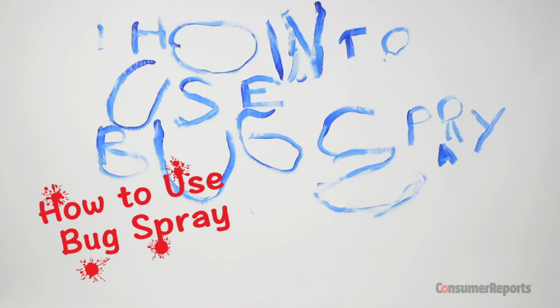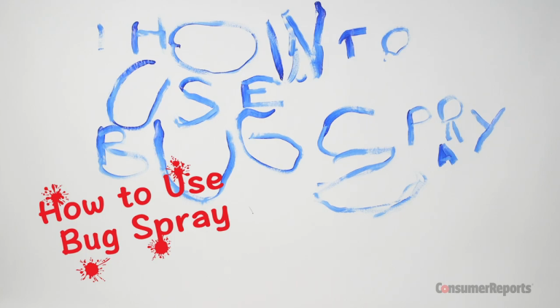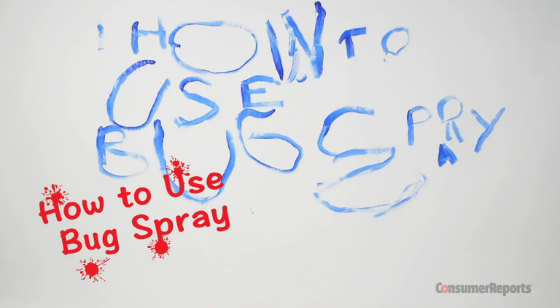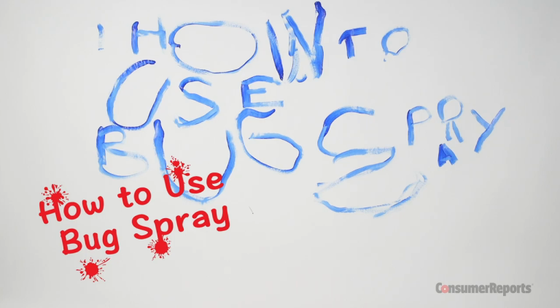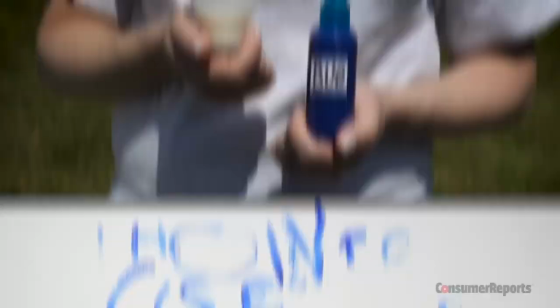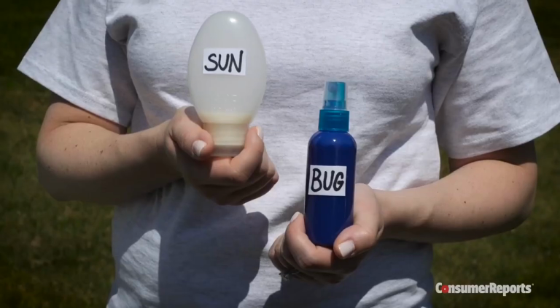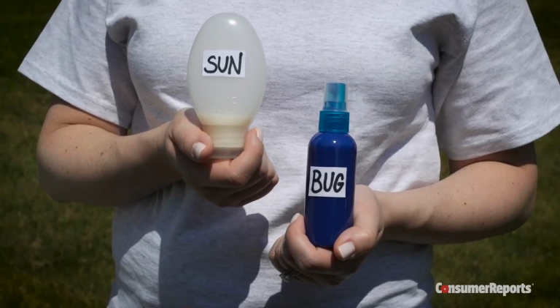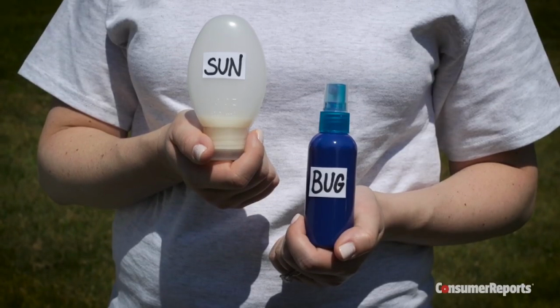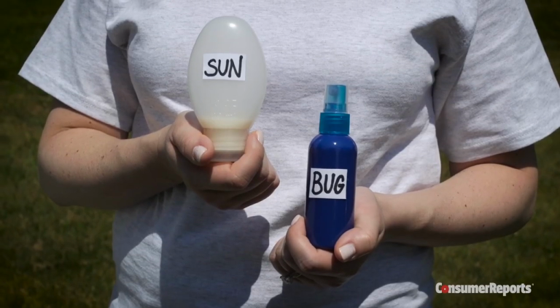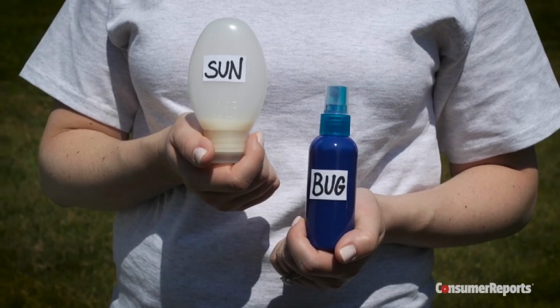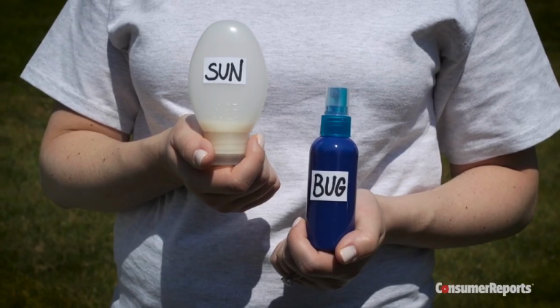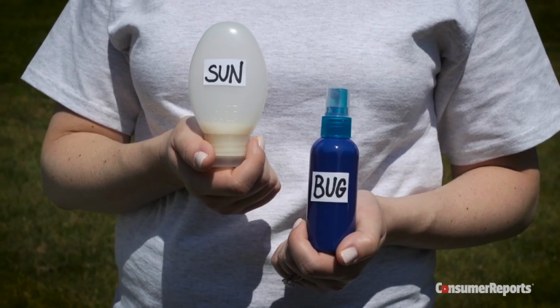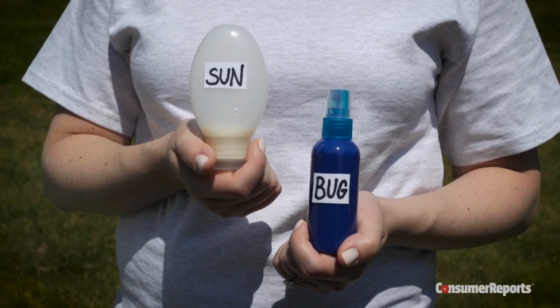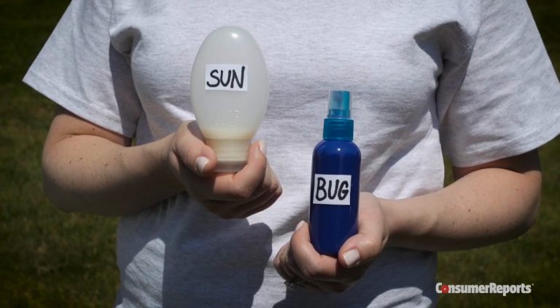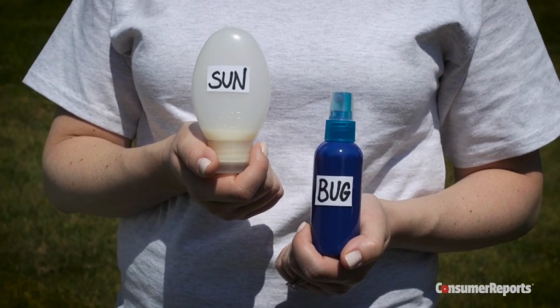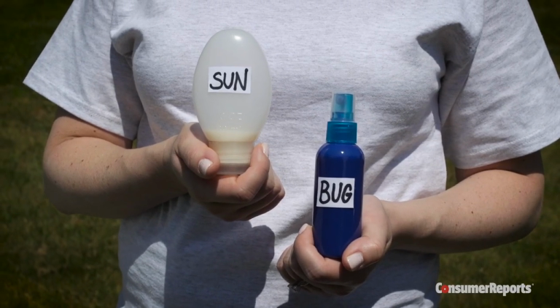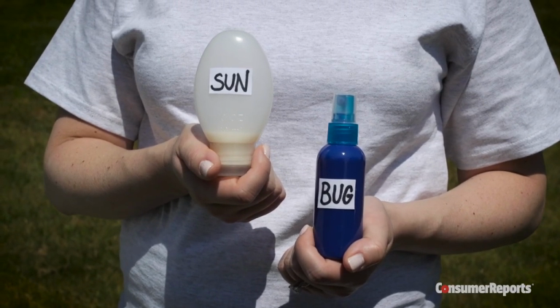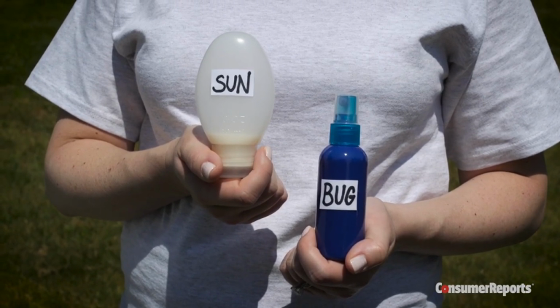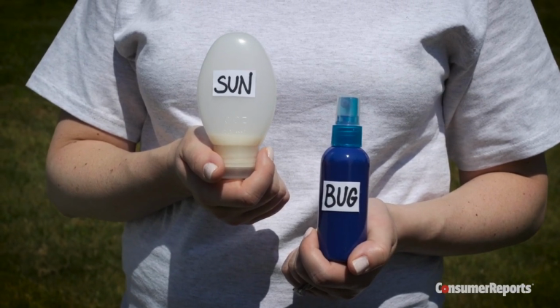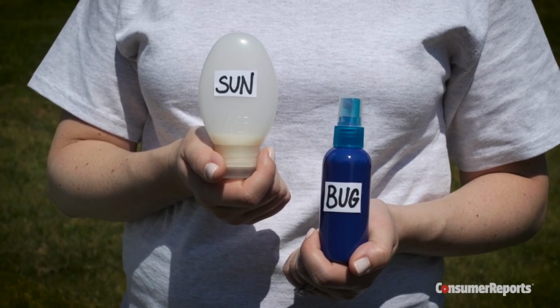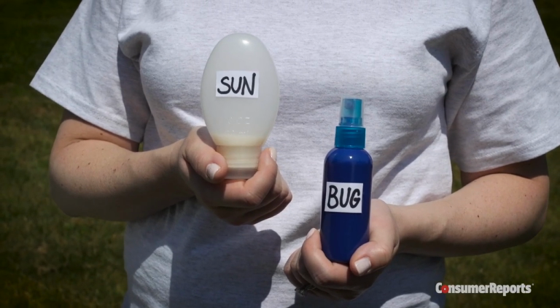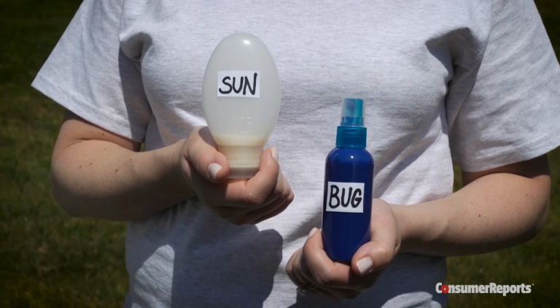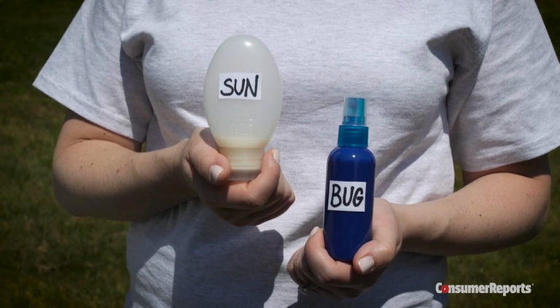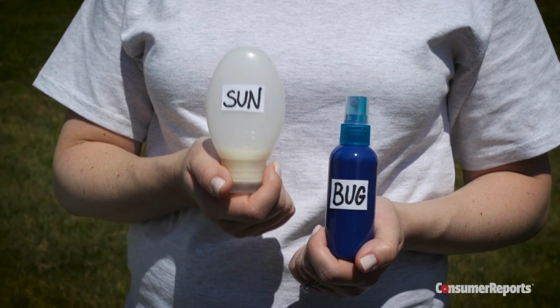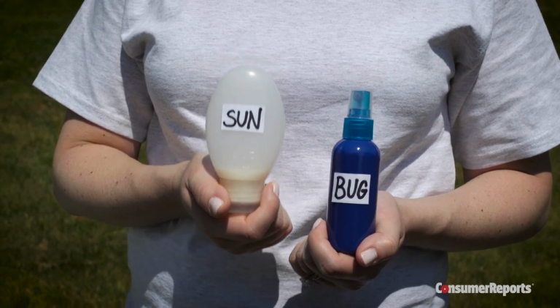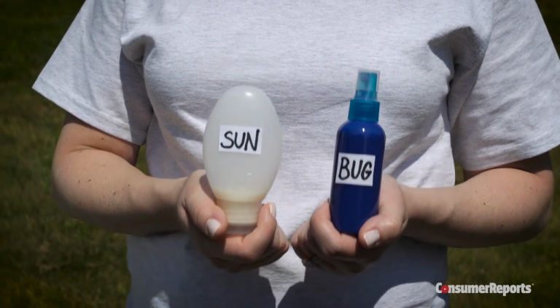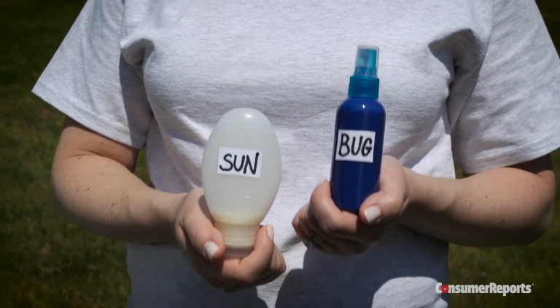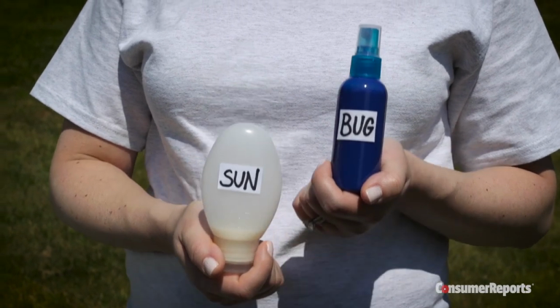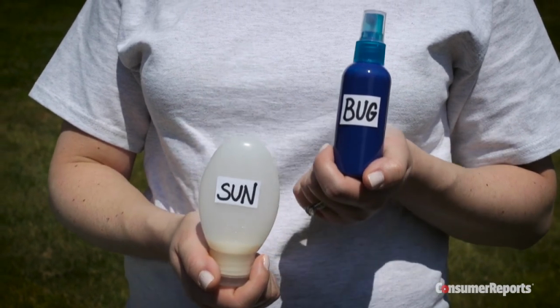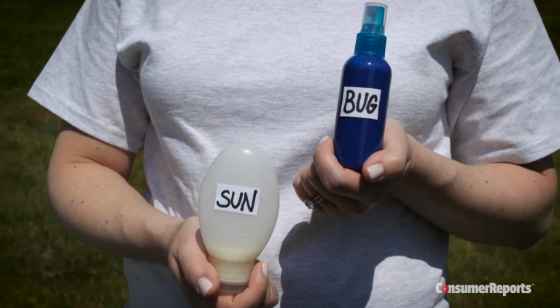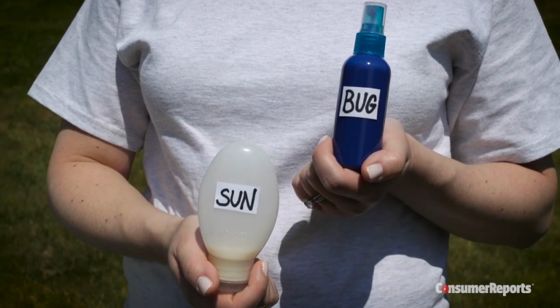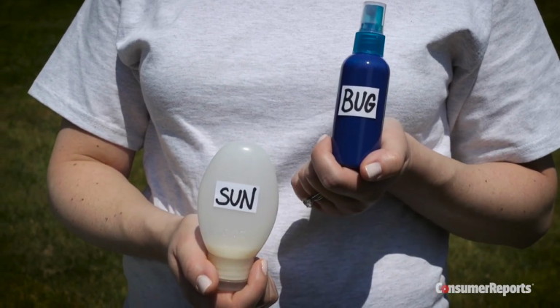If you need sunscreen, apply it first. Let it absorb, then move on to repellent.